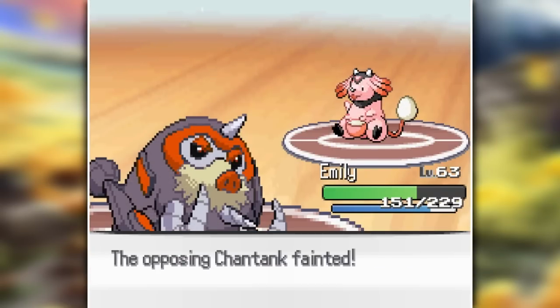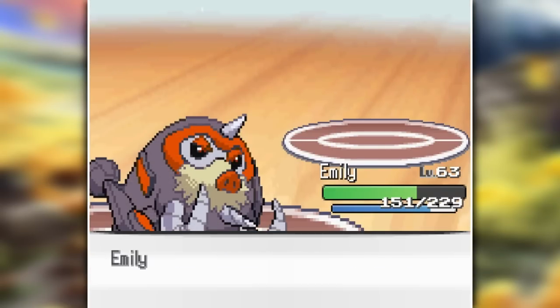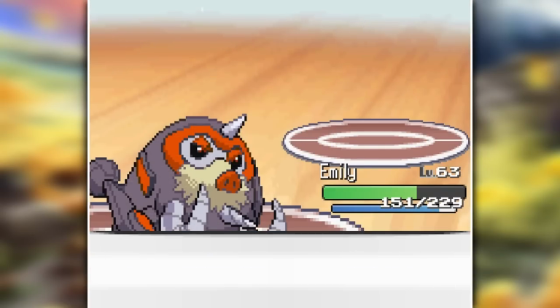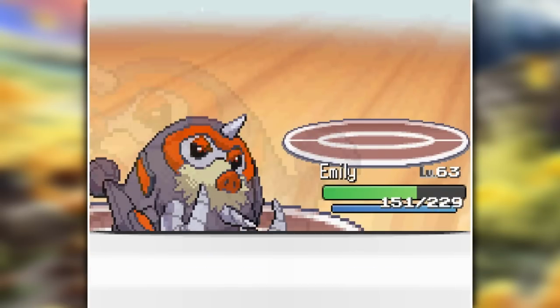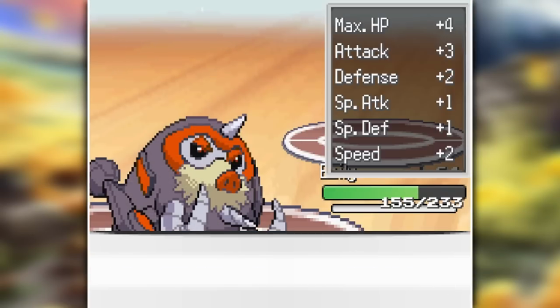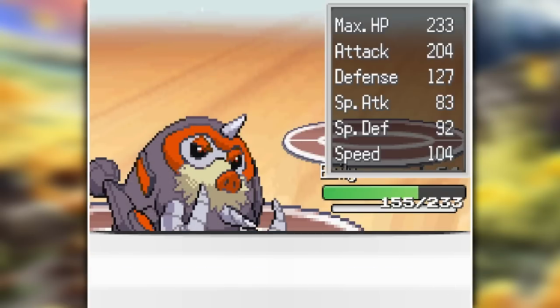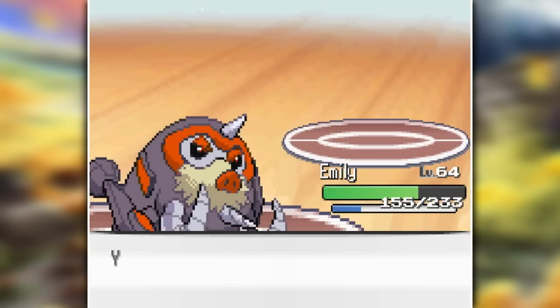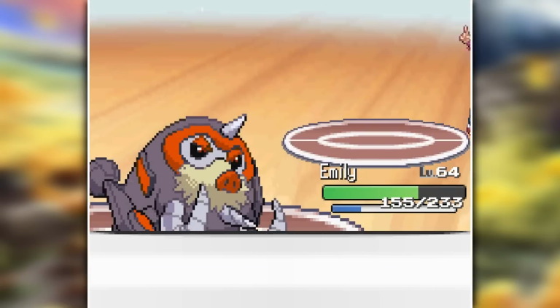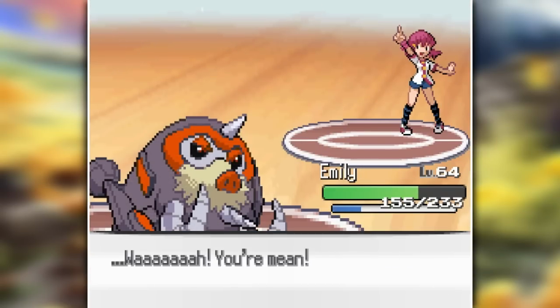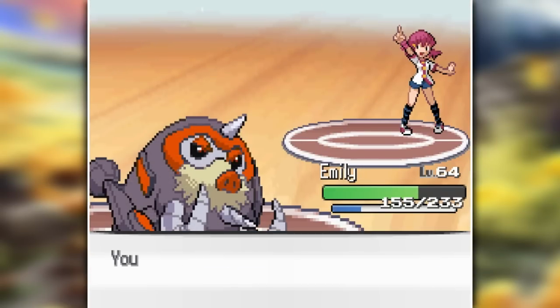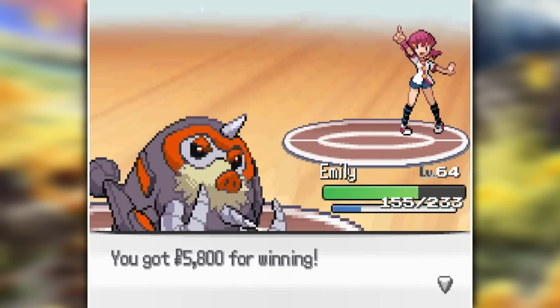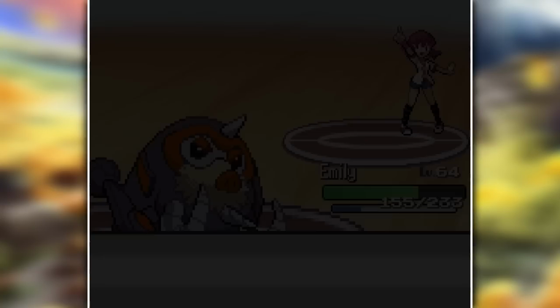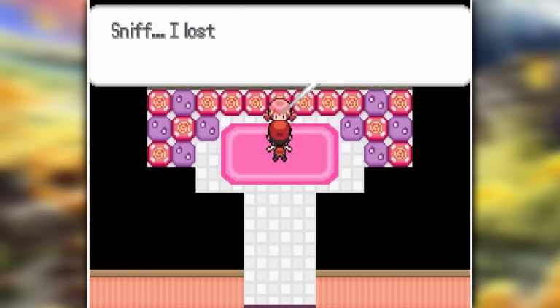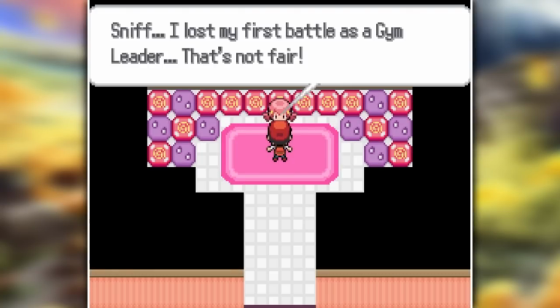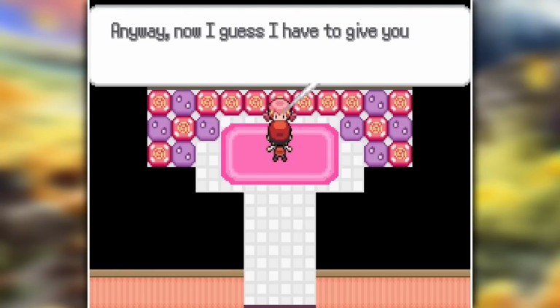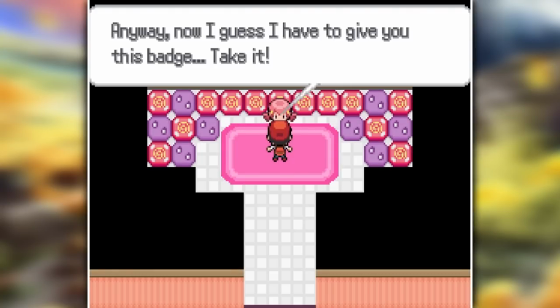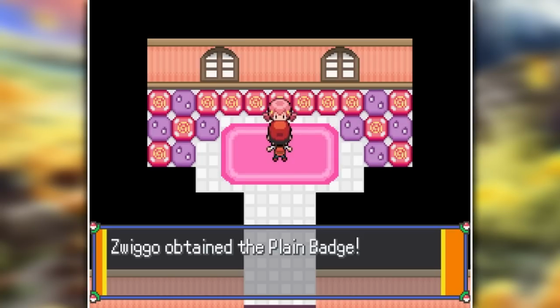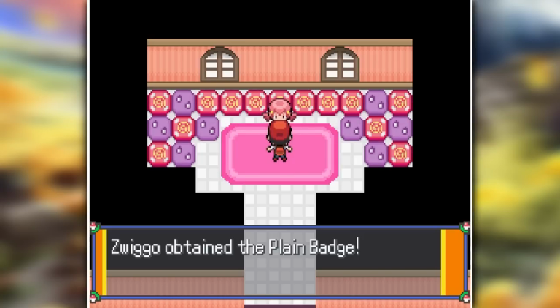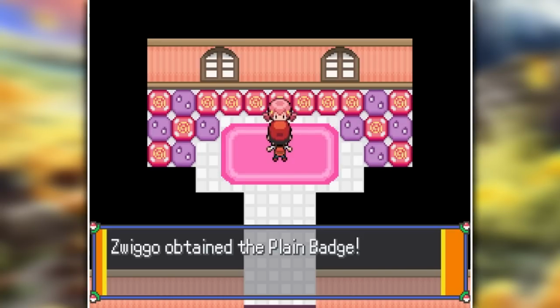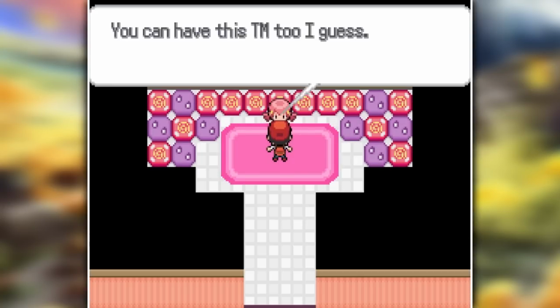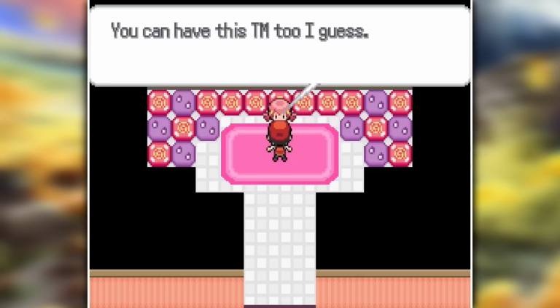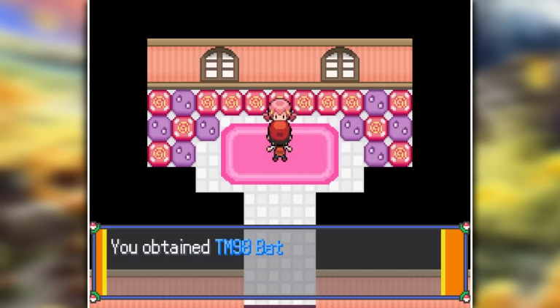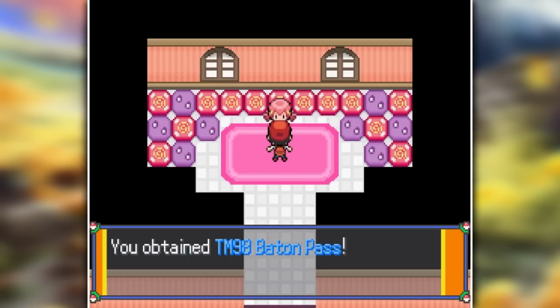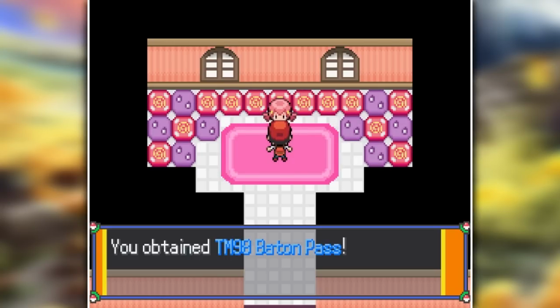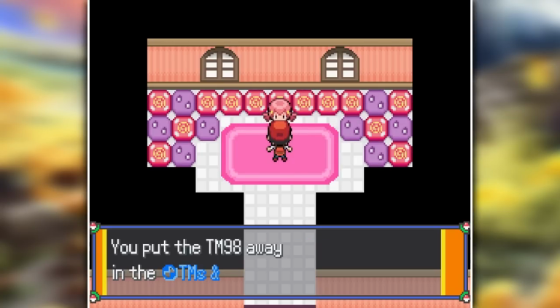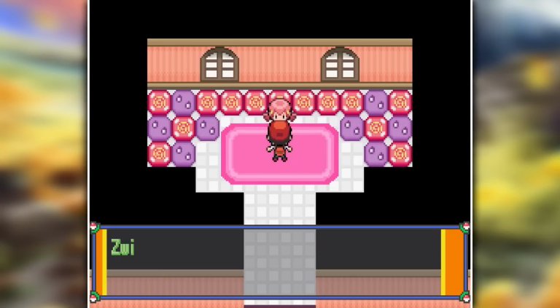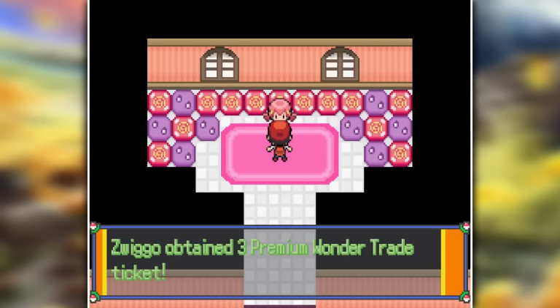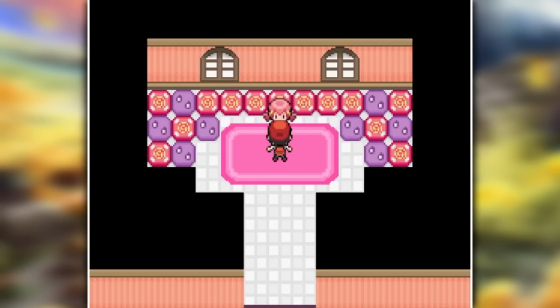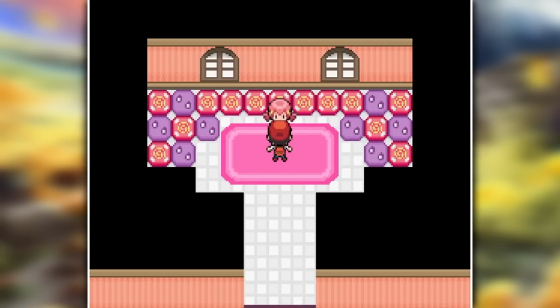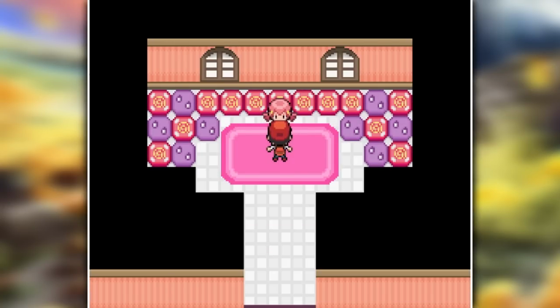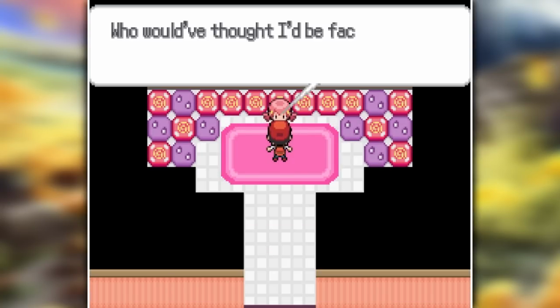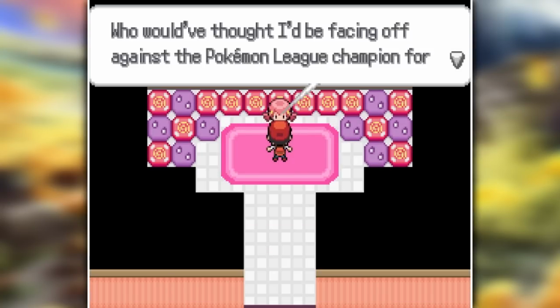Her ace, Chantank, was actually very bulky and survived an earthquake, but then still went down to a Brick Break after. No rollout sweep for Whitney this time. We get our first gym badge and our first set of premium Wonder Trade tickets, so let's put them to use.